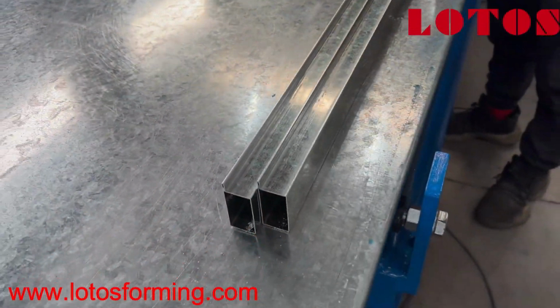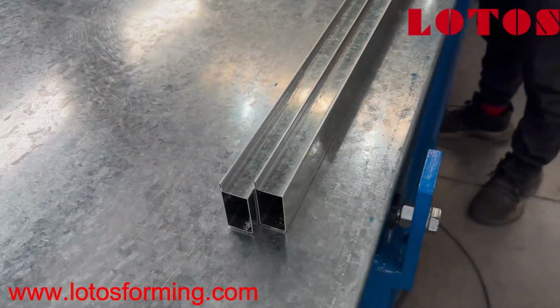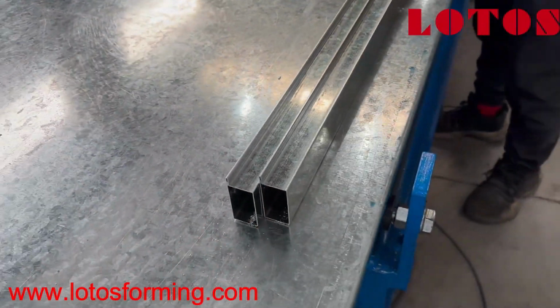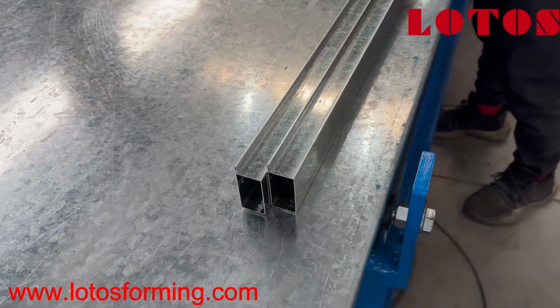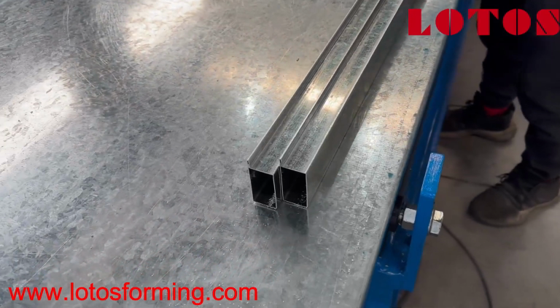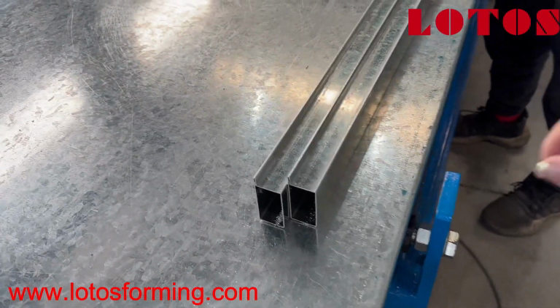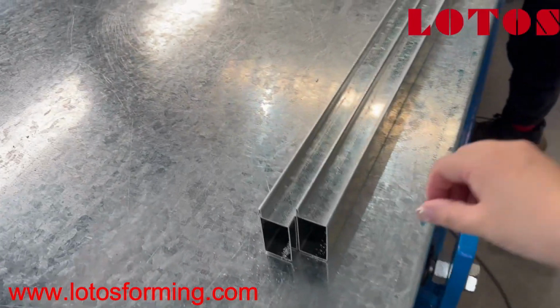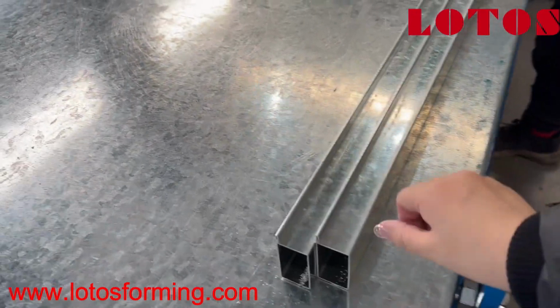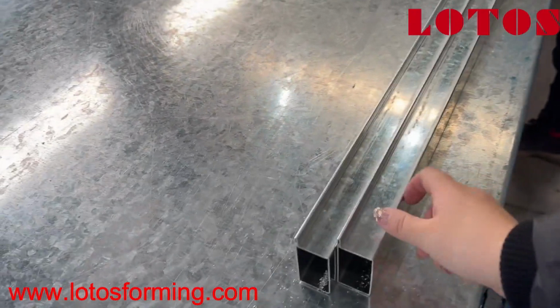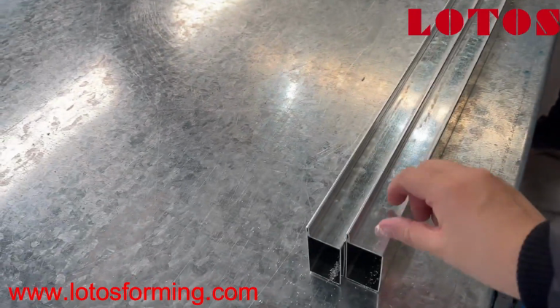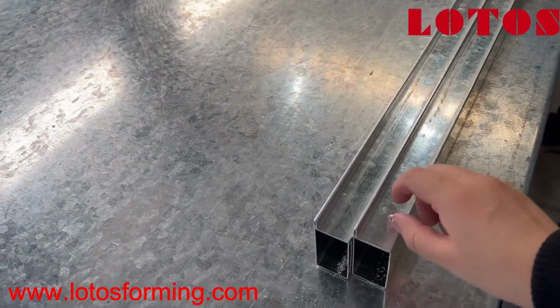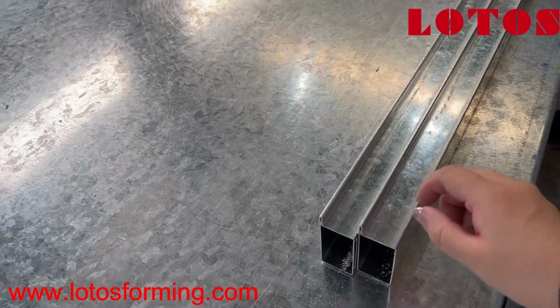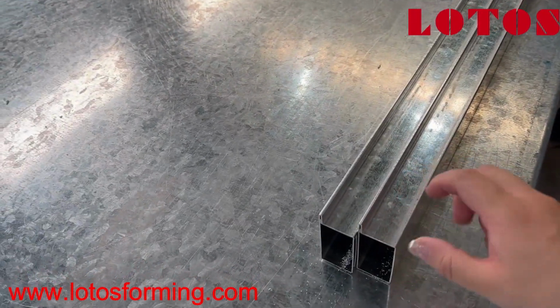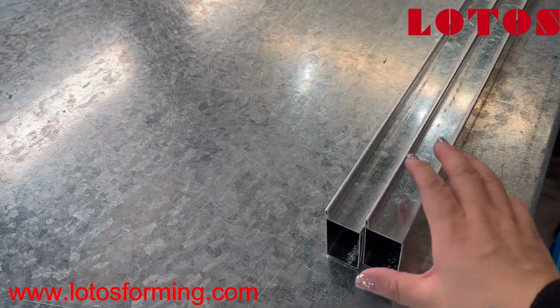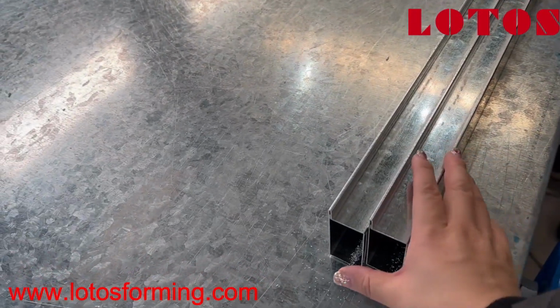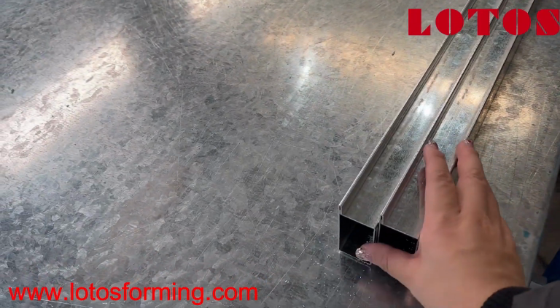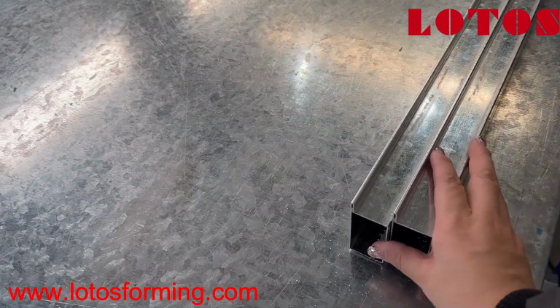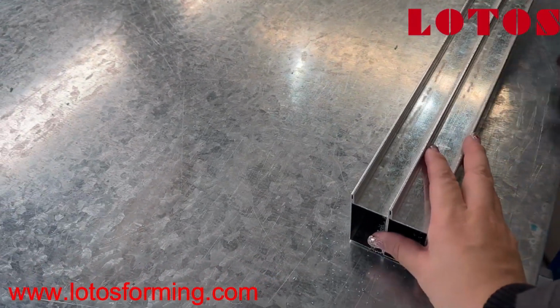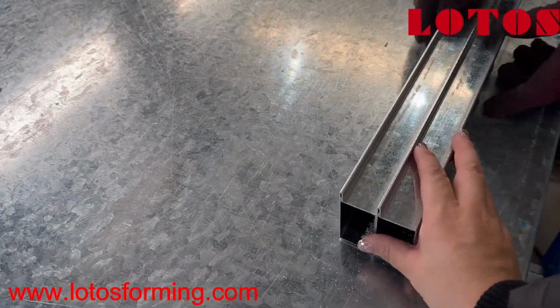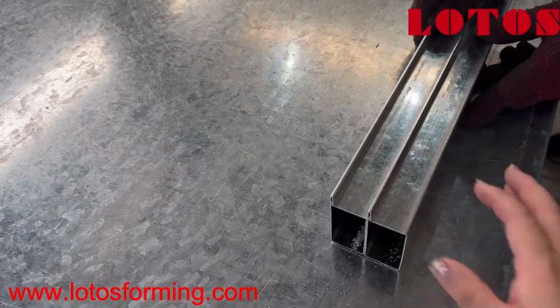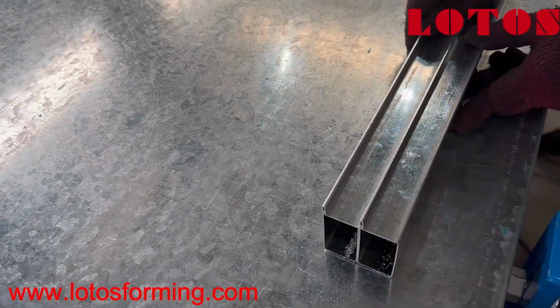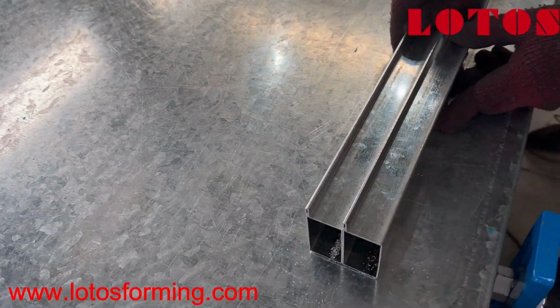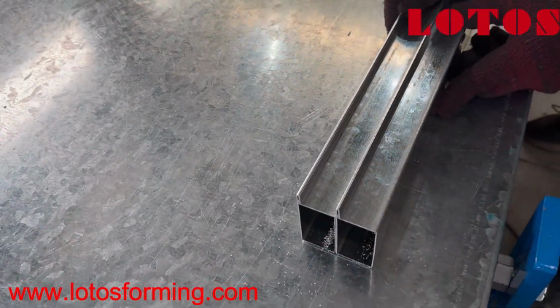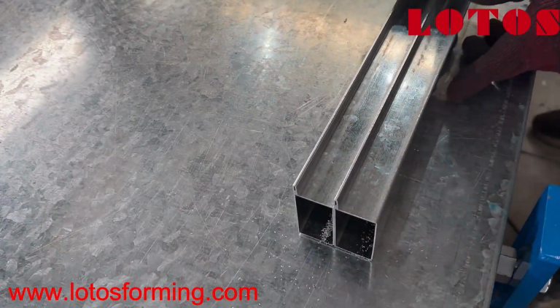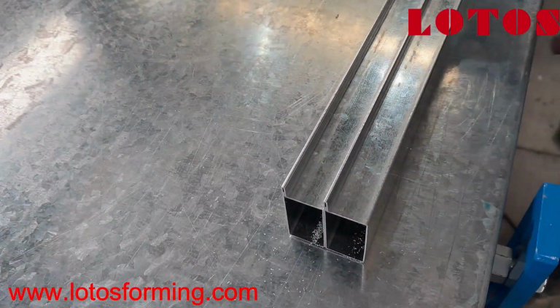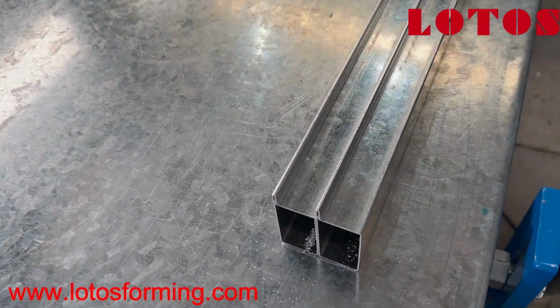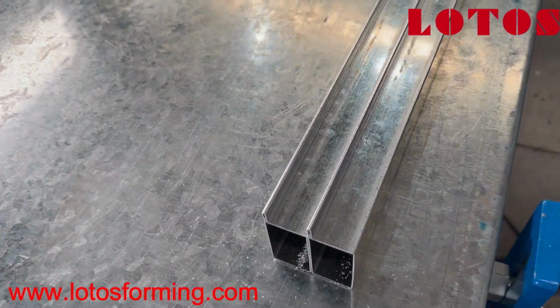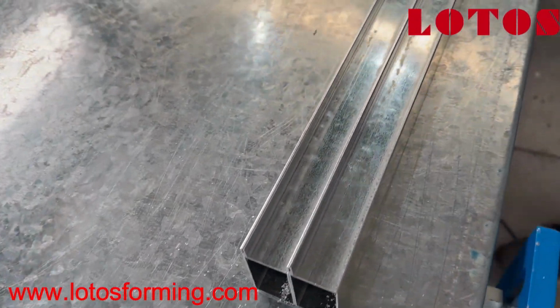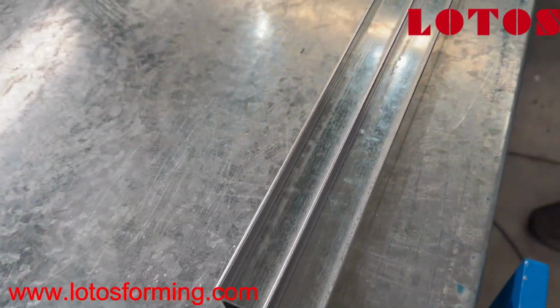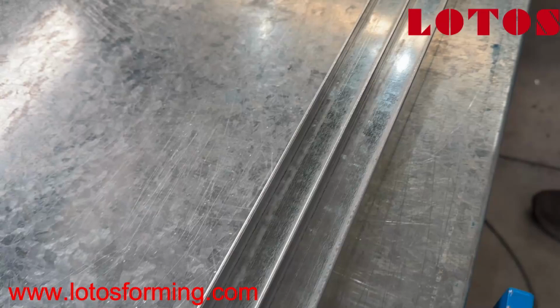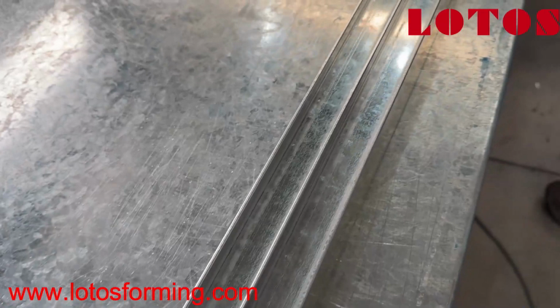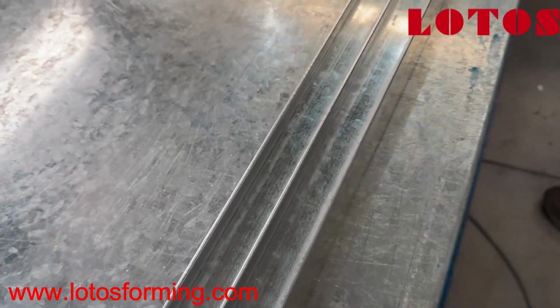Let's take a look. Let's check the cutting accuracy.